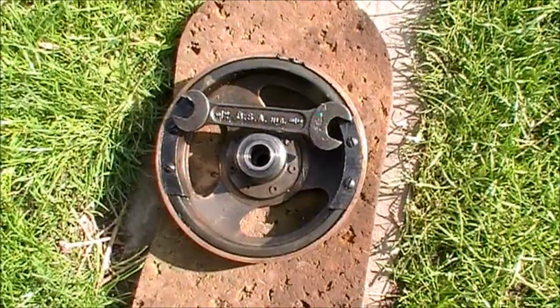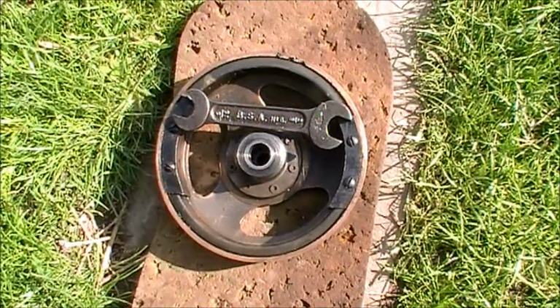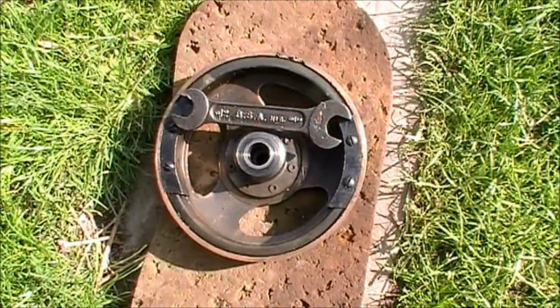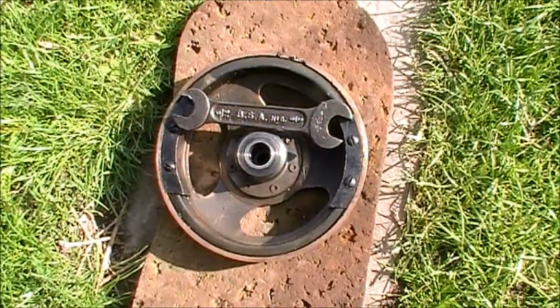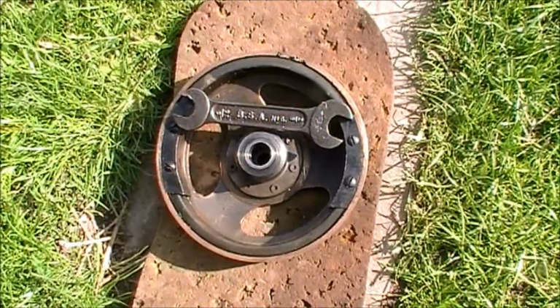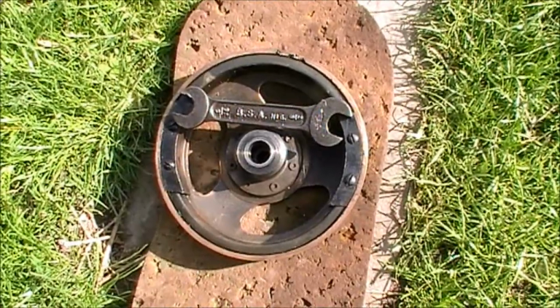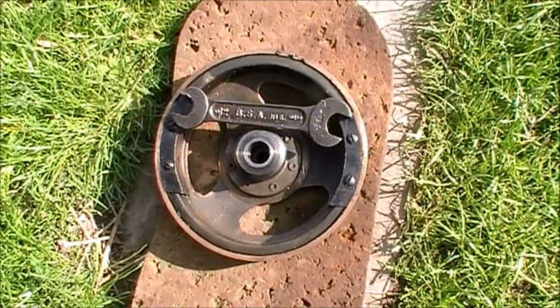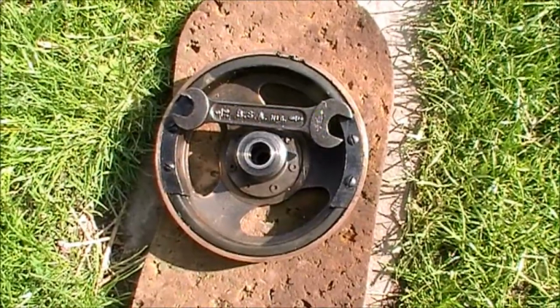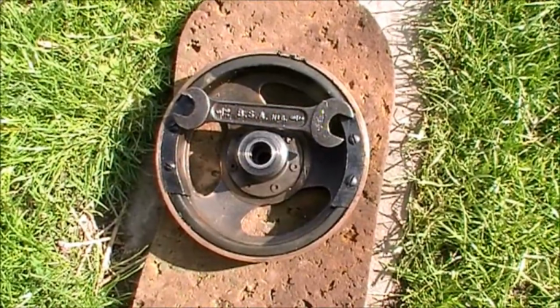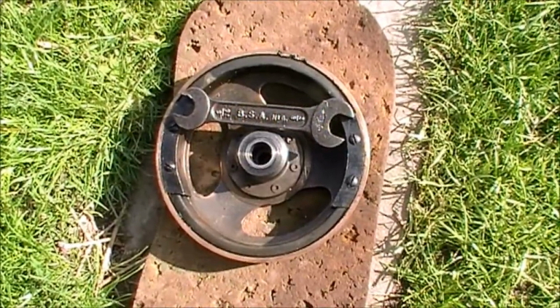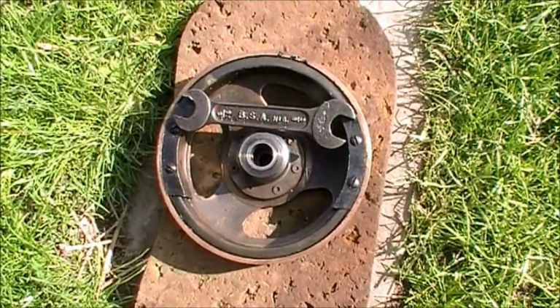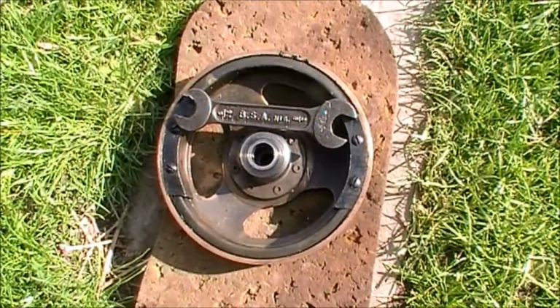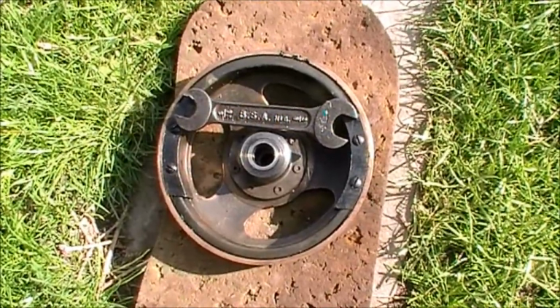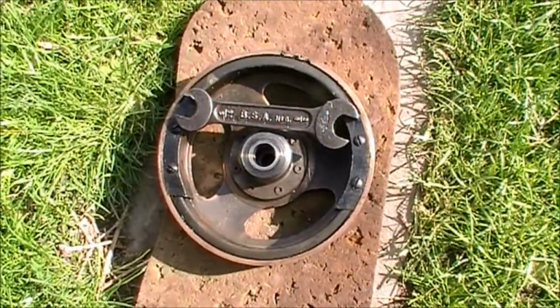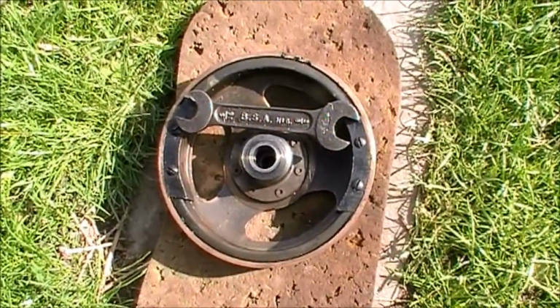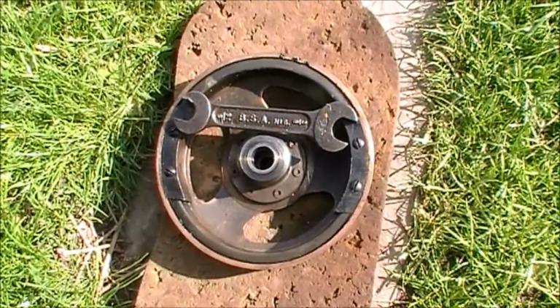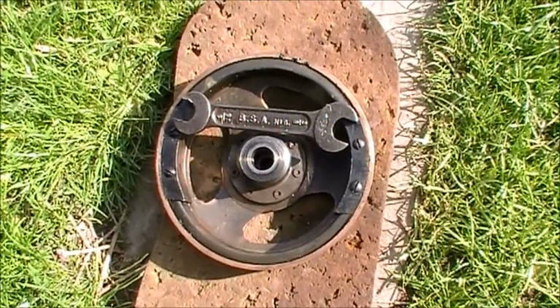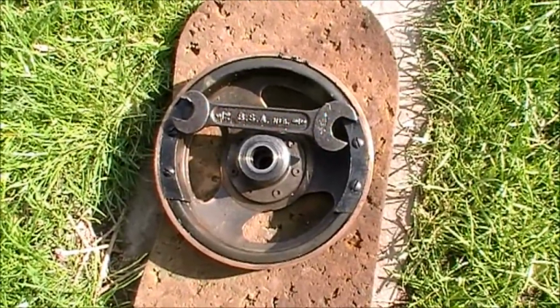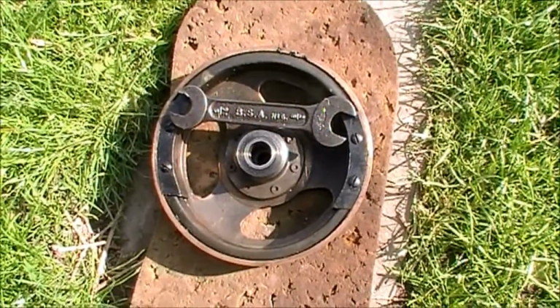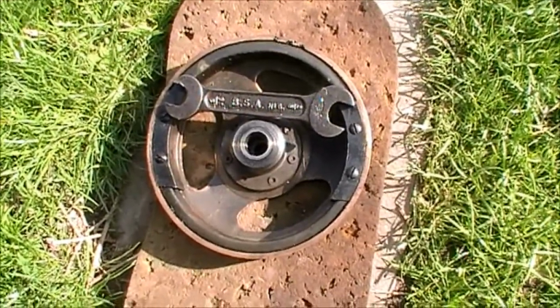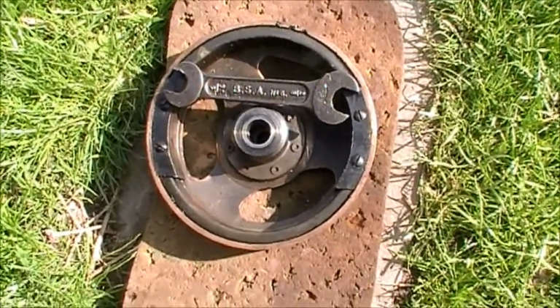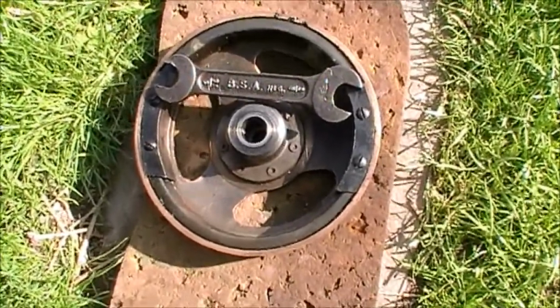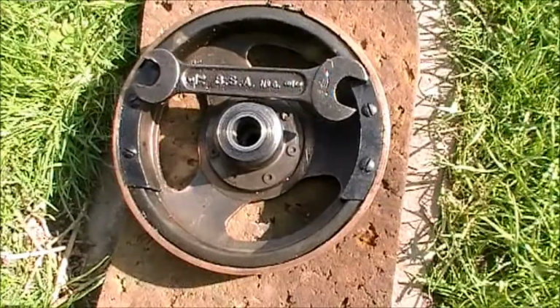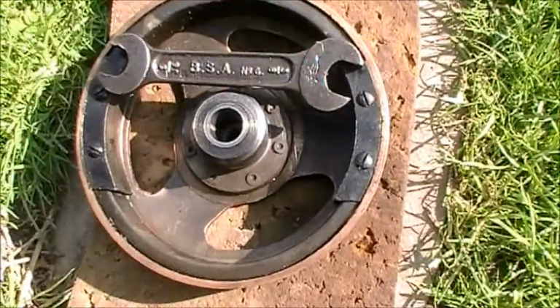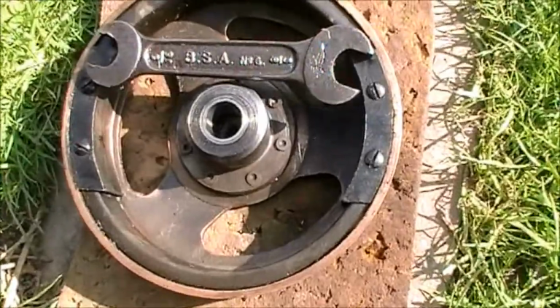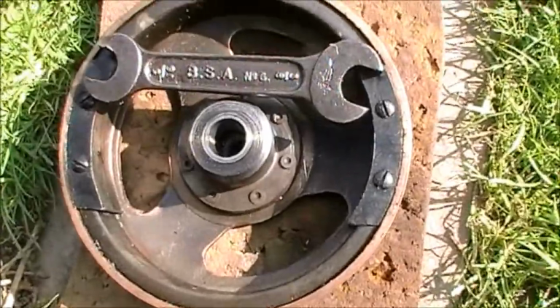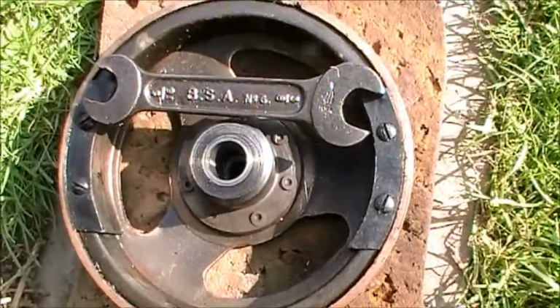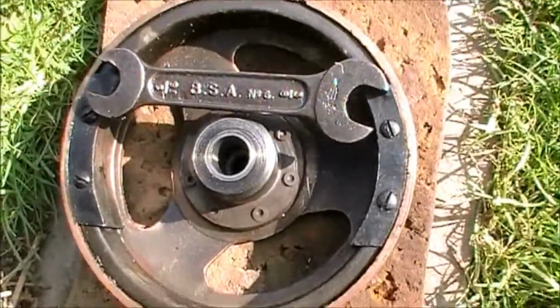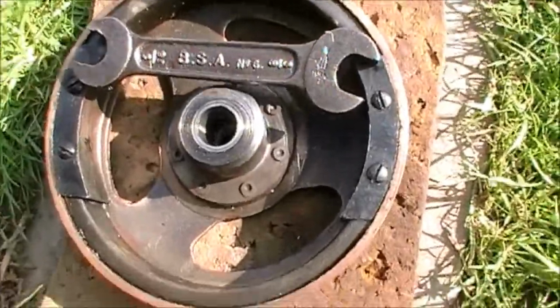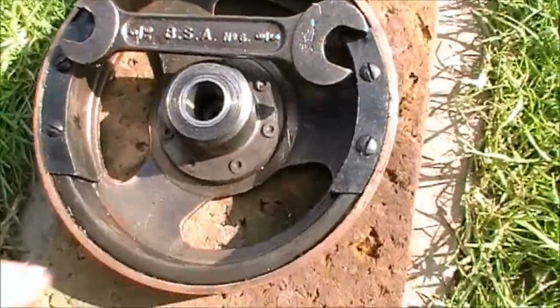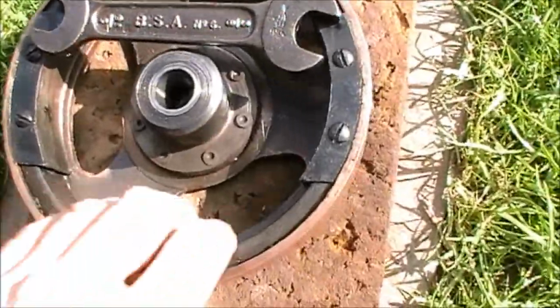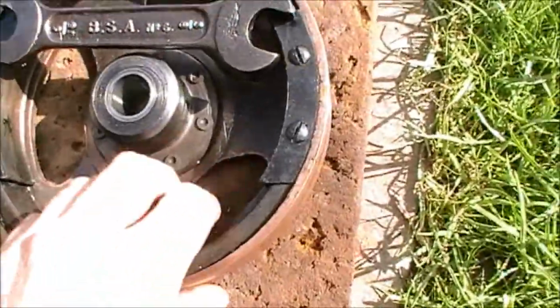At last, that's the flywheel off. That was extremely tight and it came off okay.